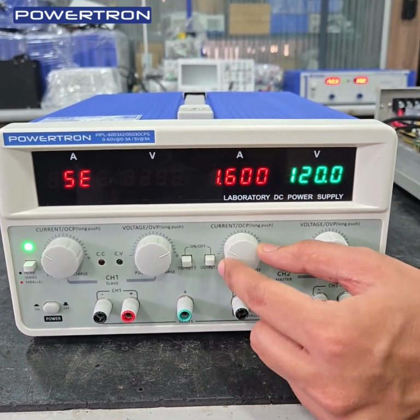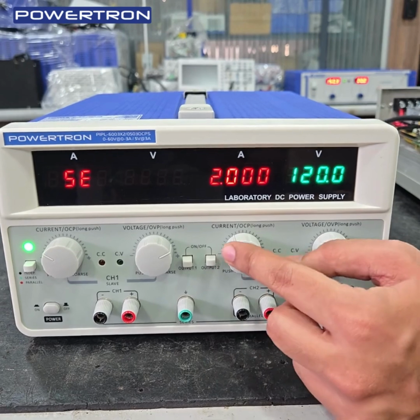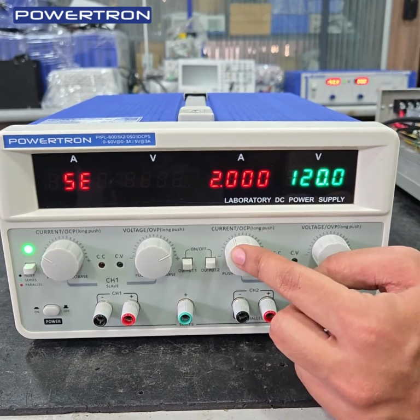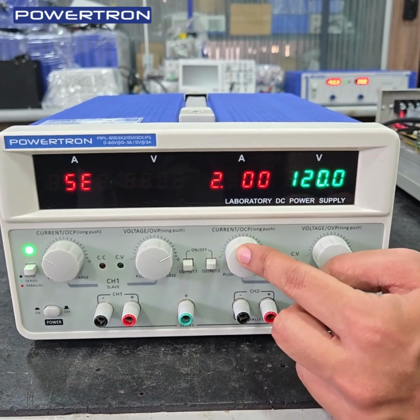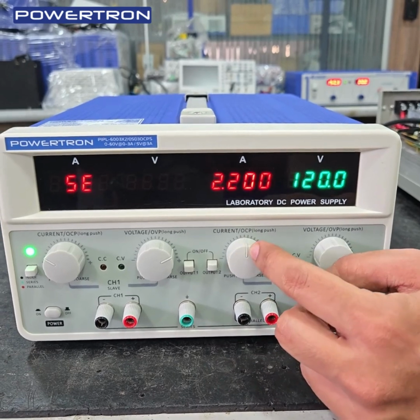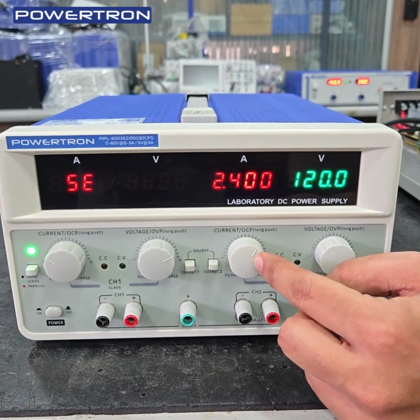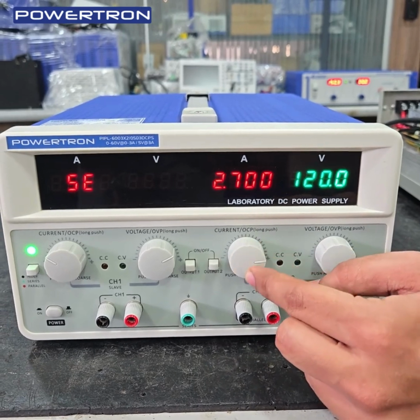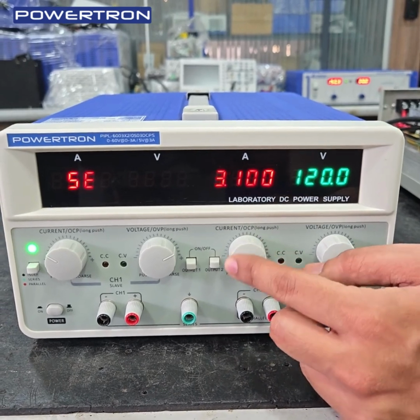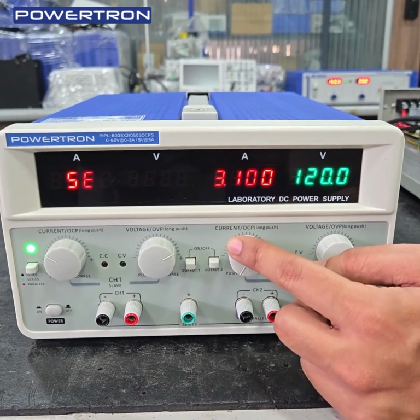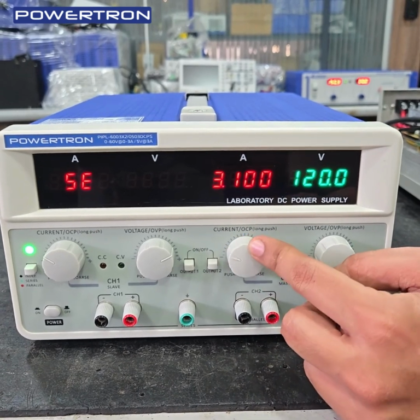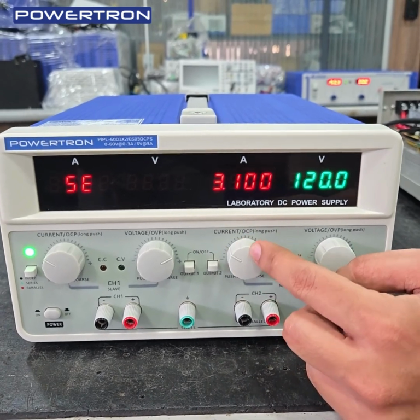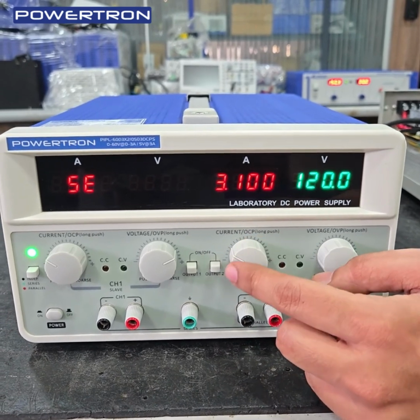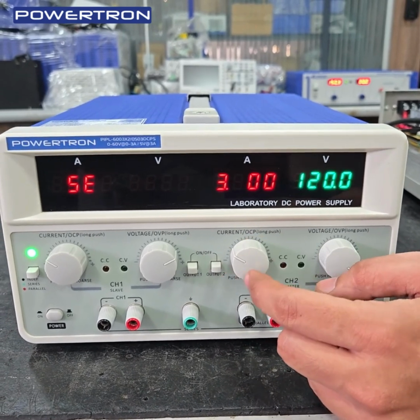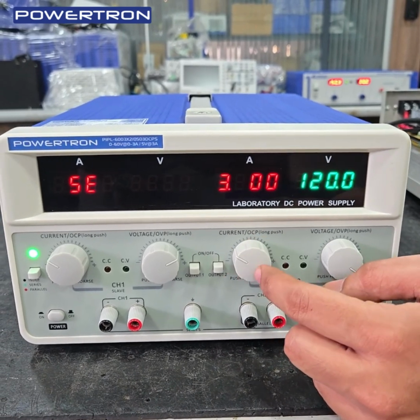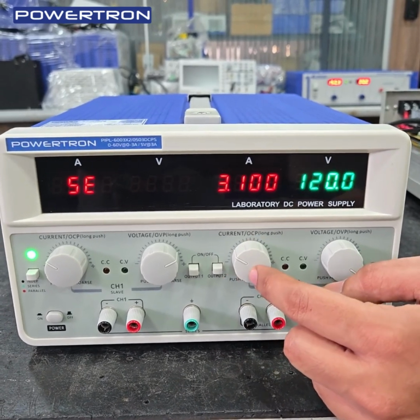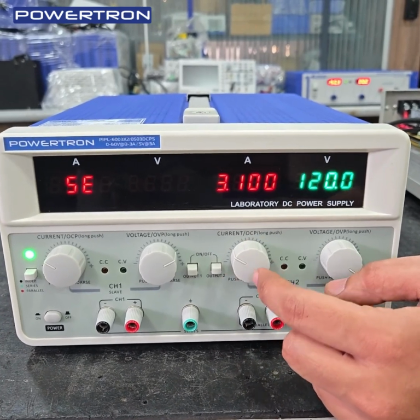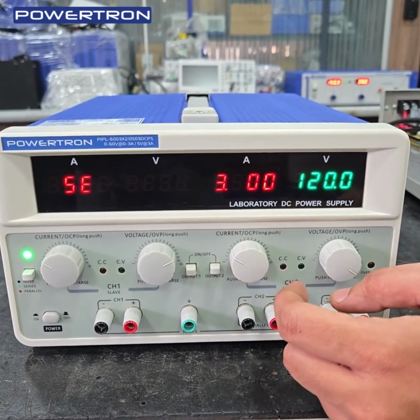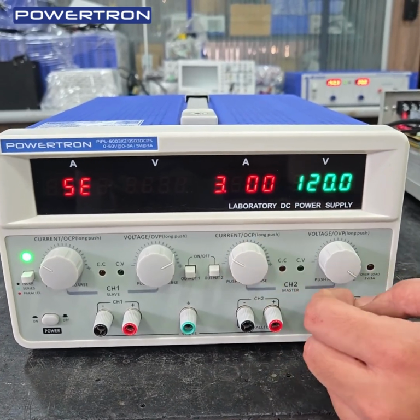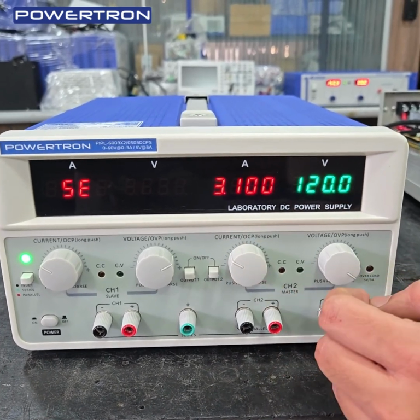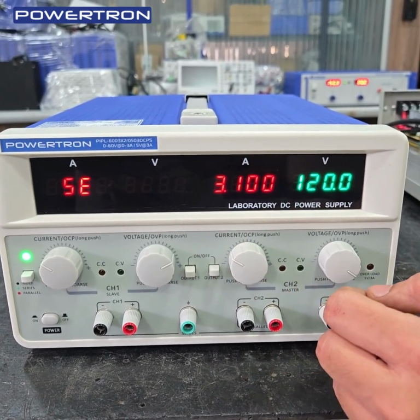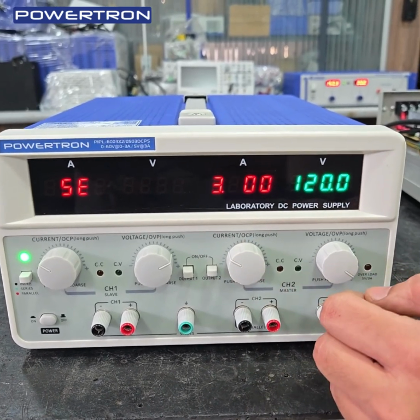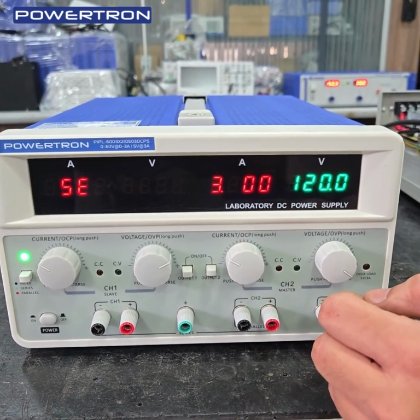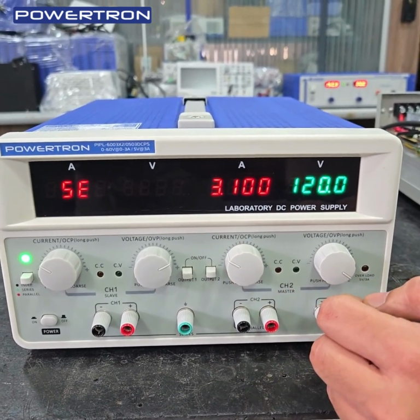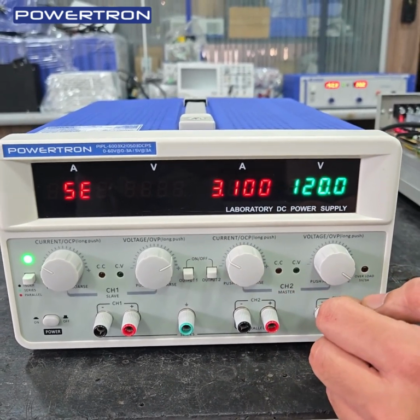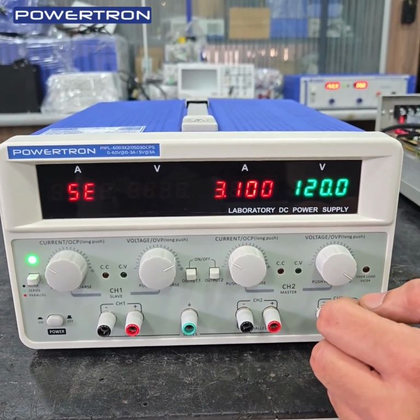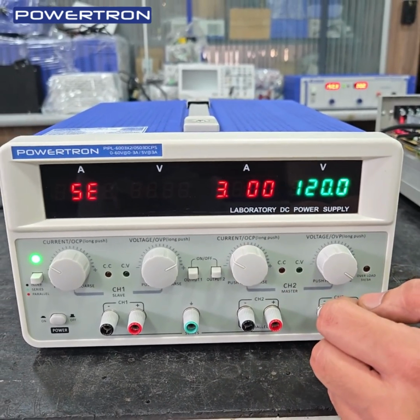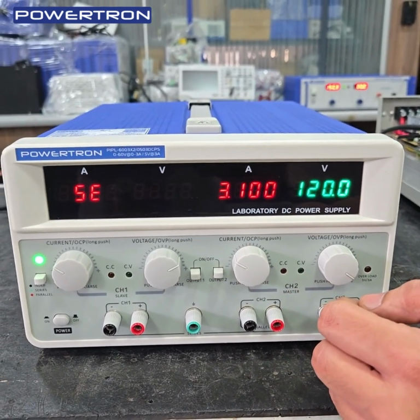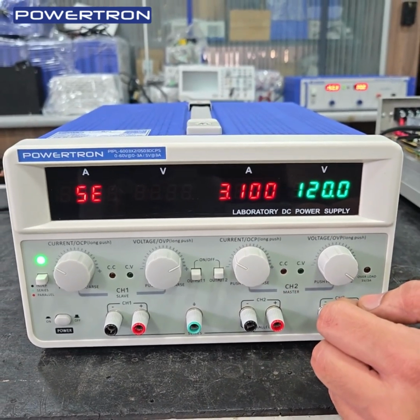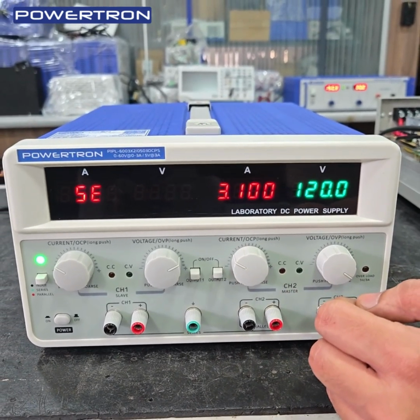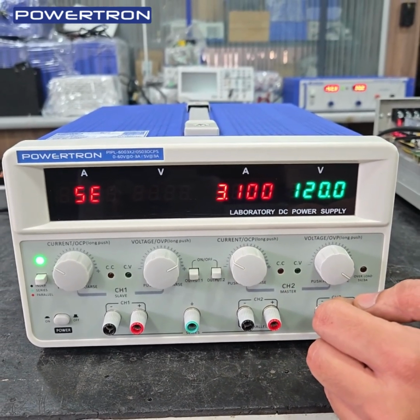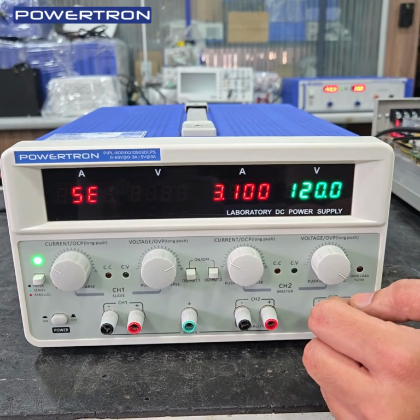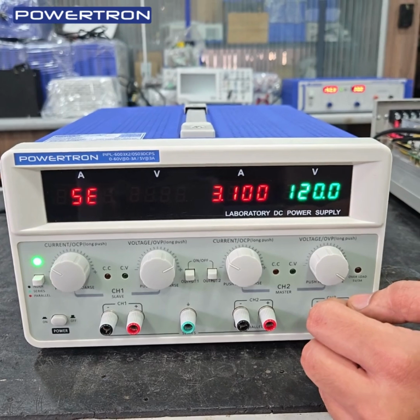For setting voltage and current, you just need to press the potentiometer and set the voltage or current.